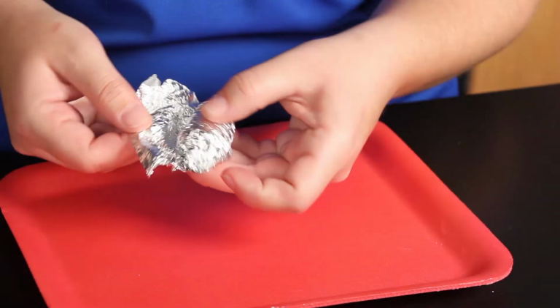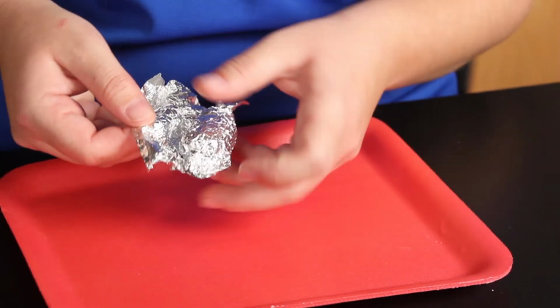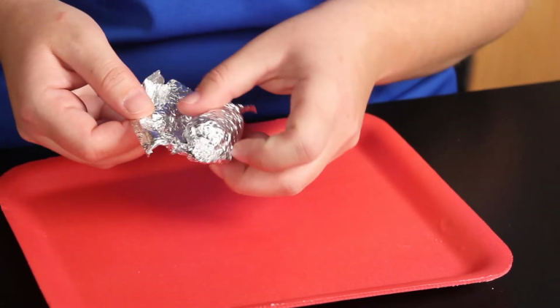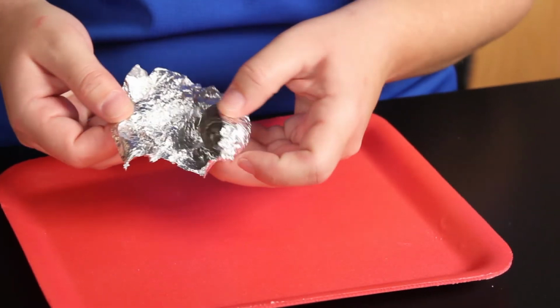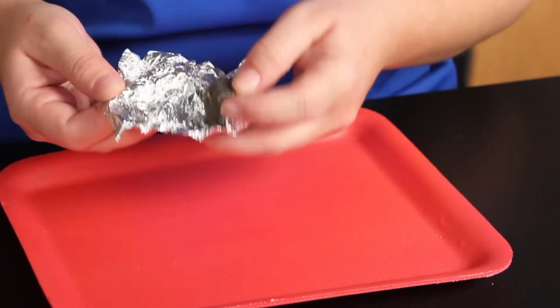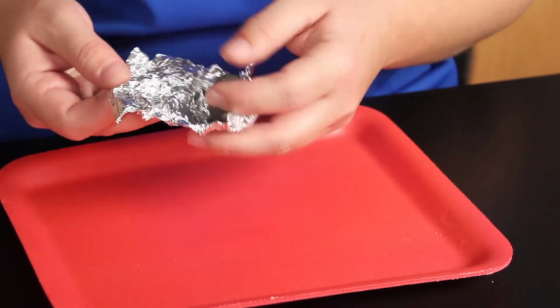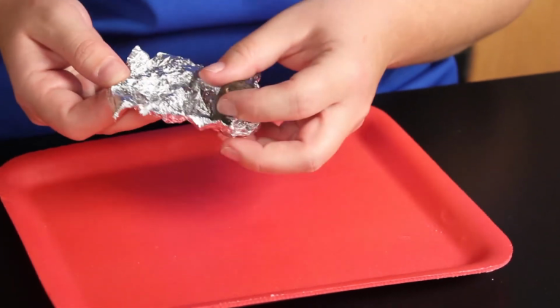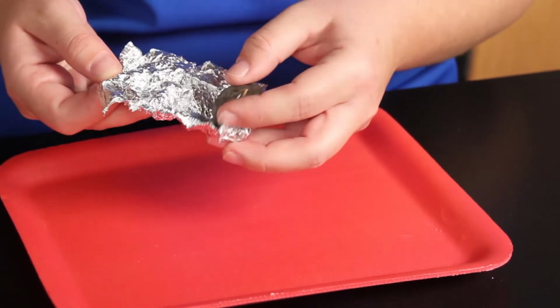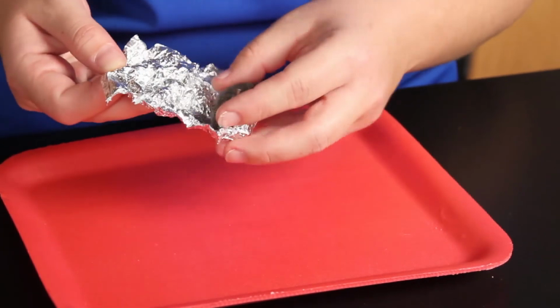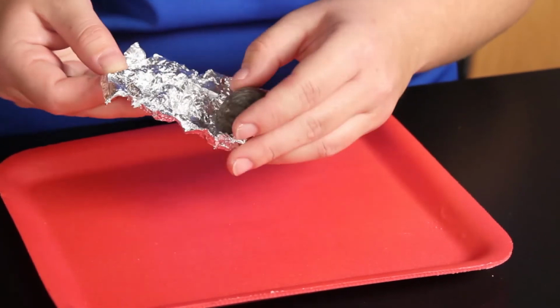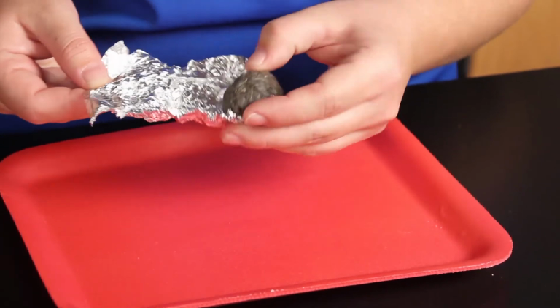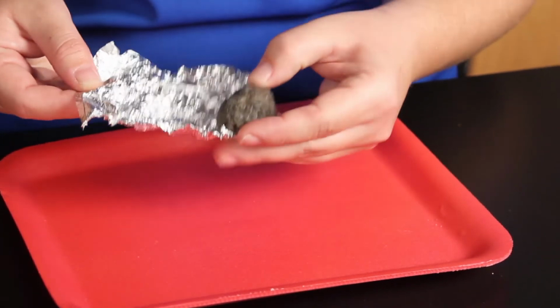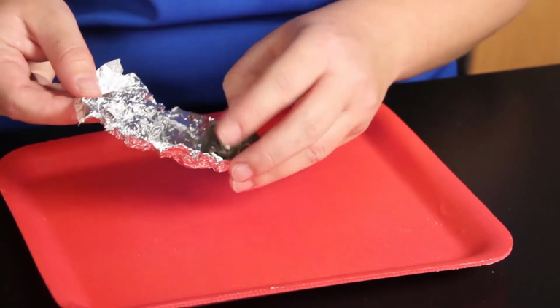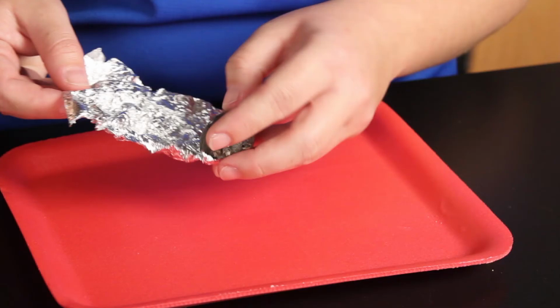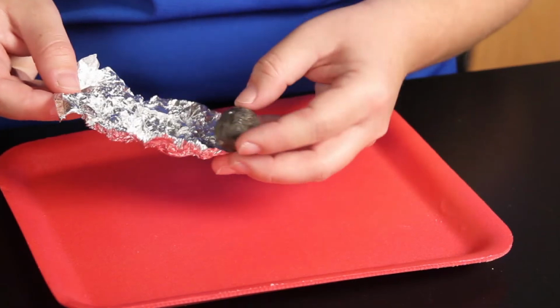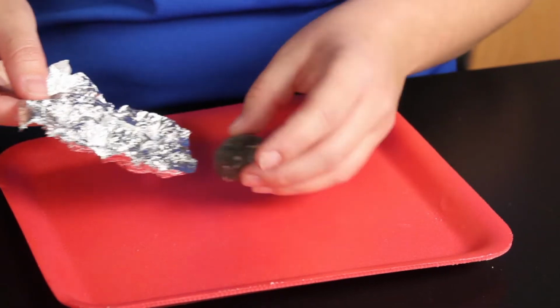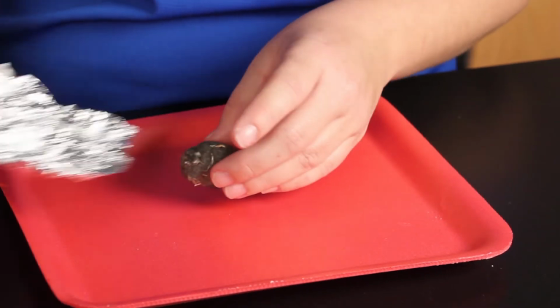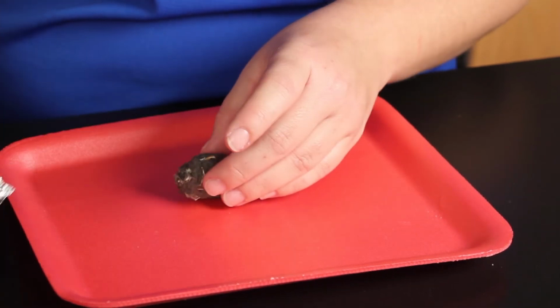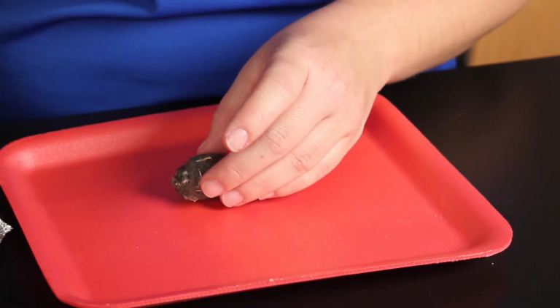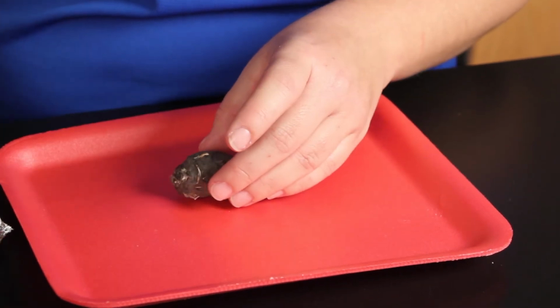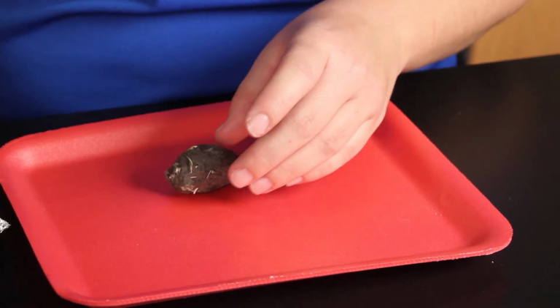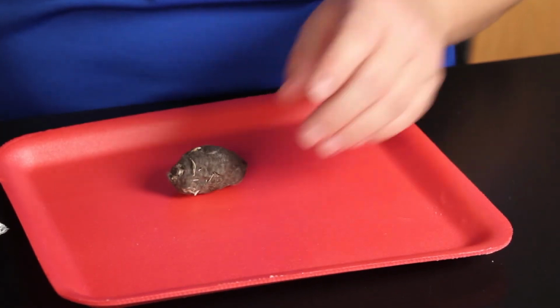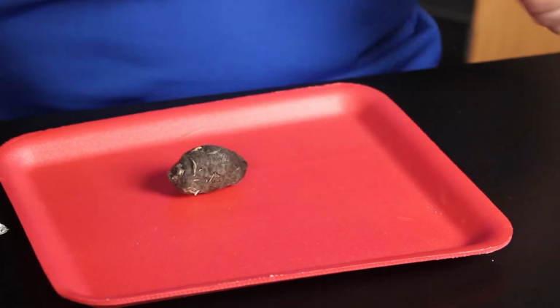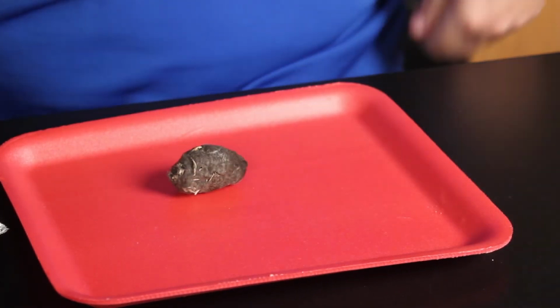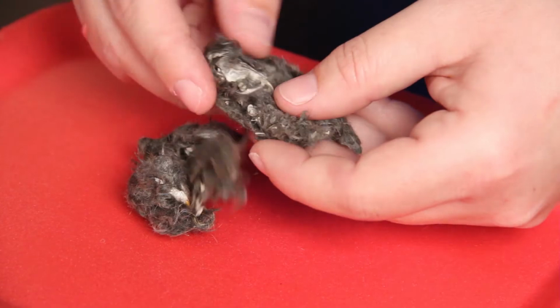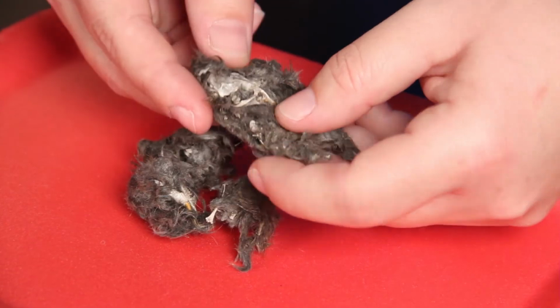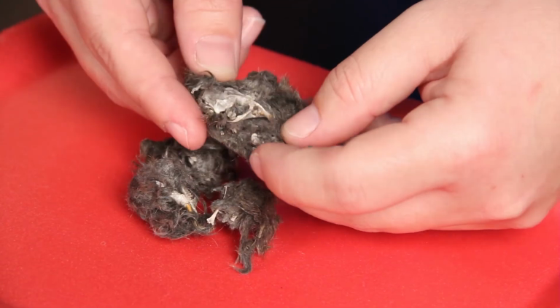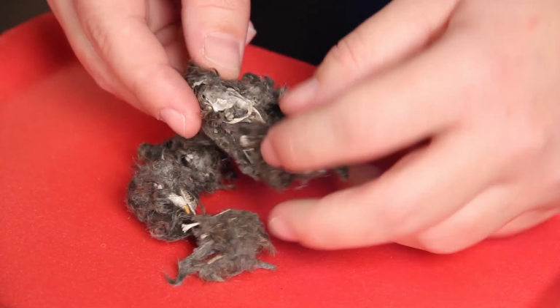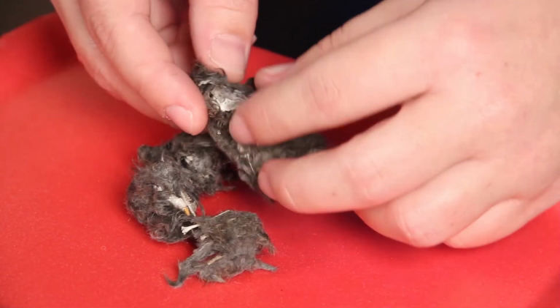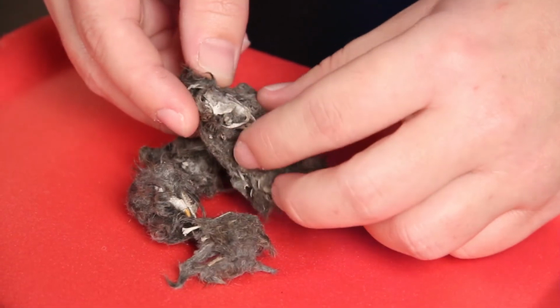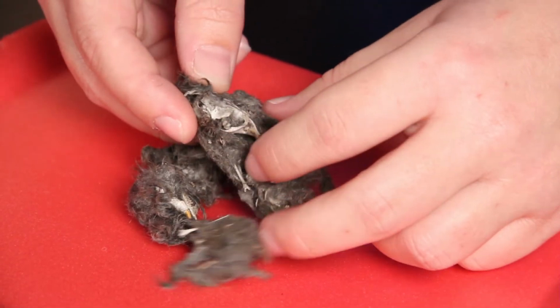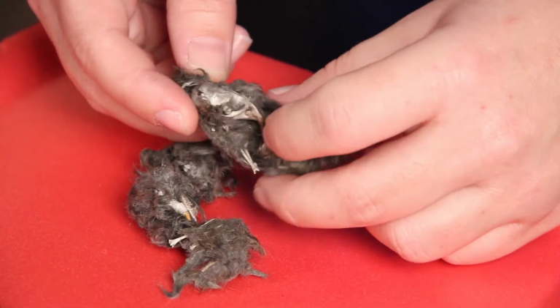Unwrap the owl pellet carefully. Take notice of the color, size, and texture of the pellet.